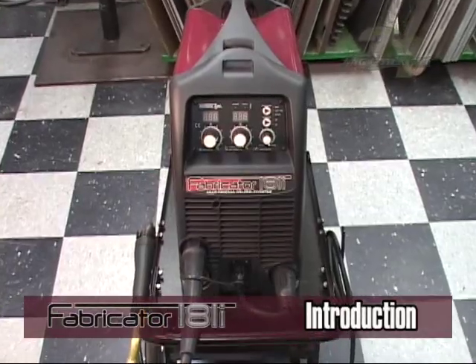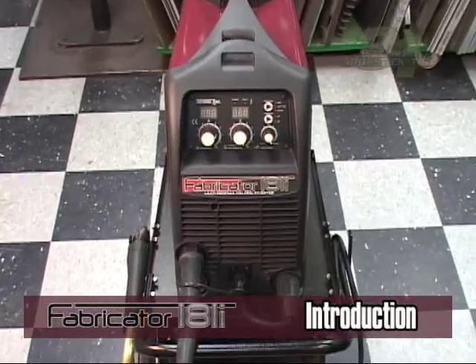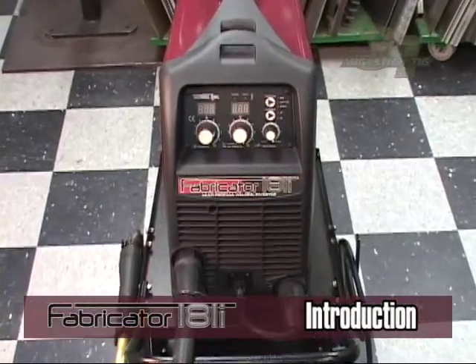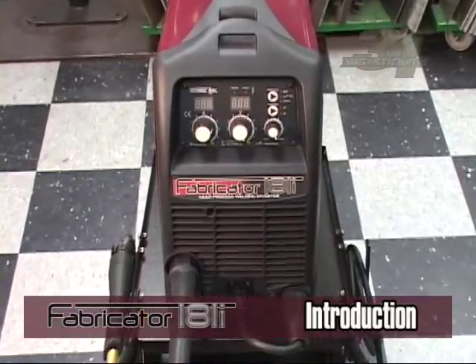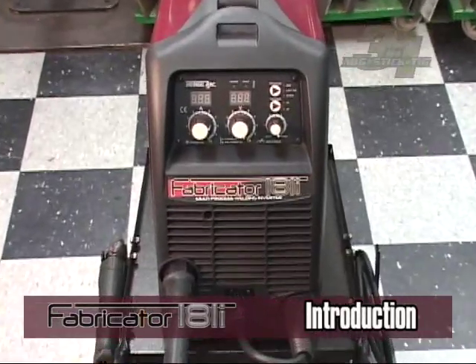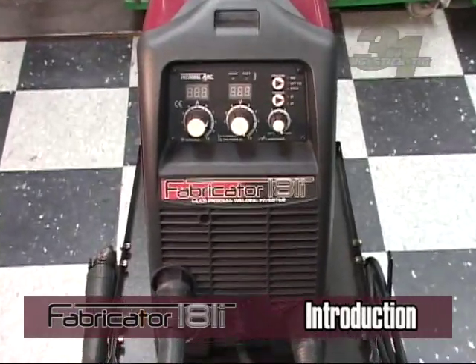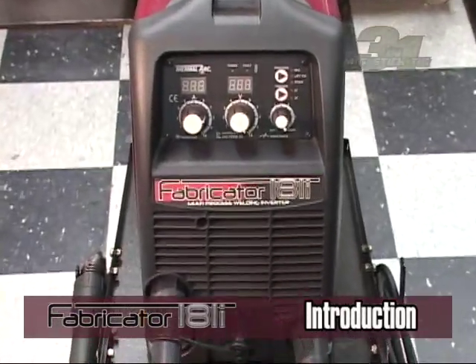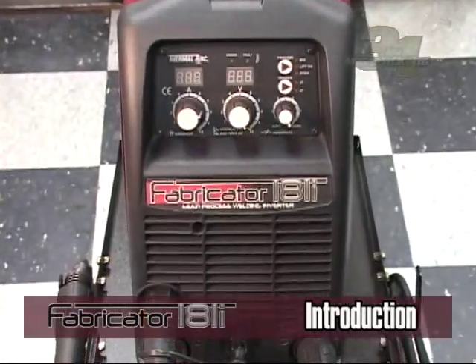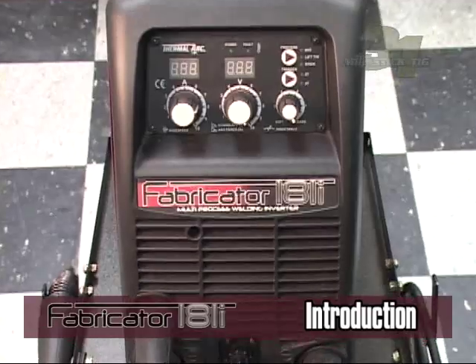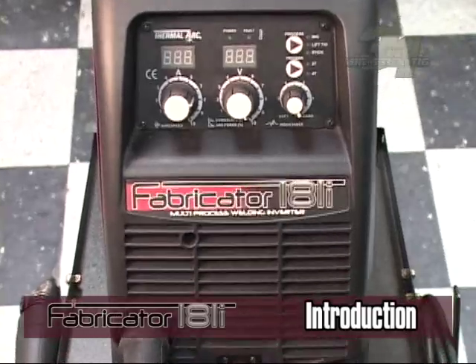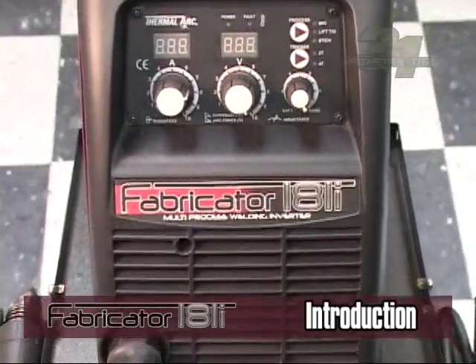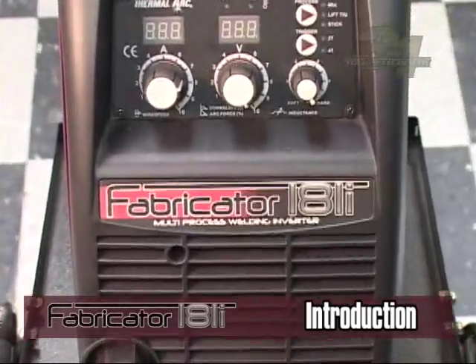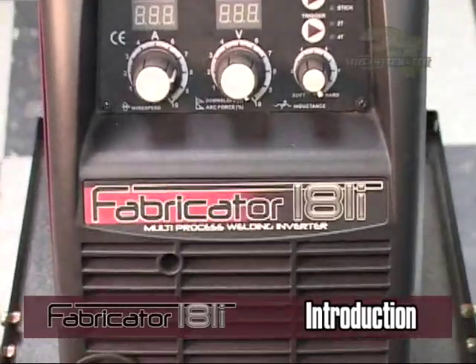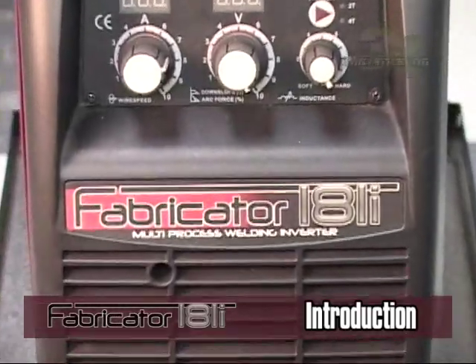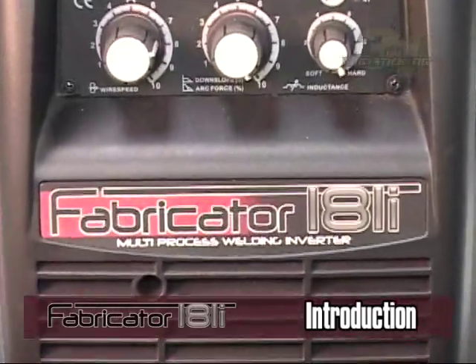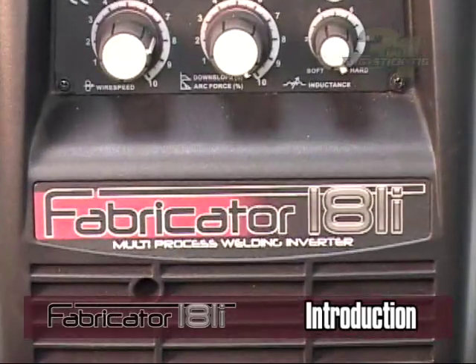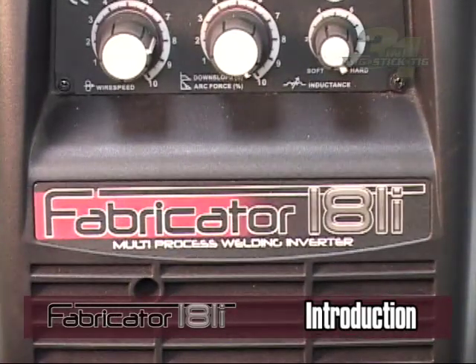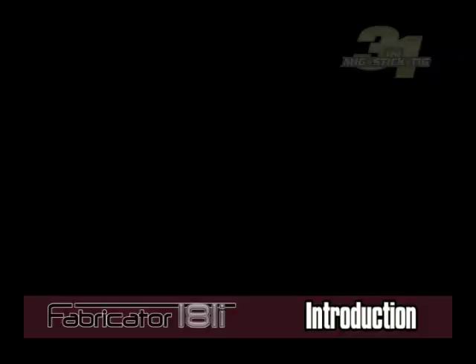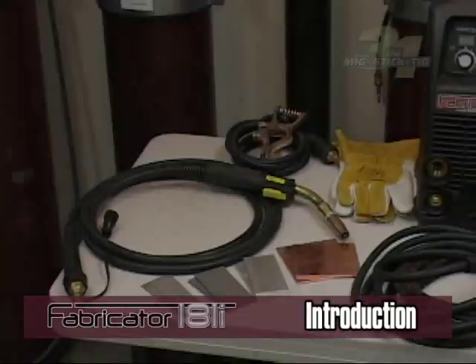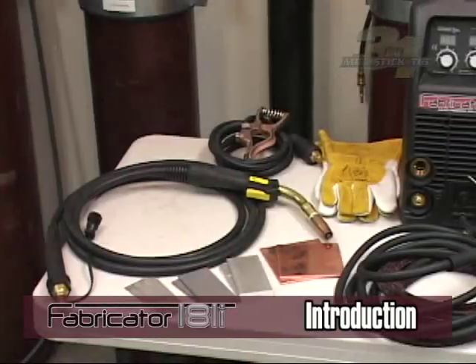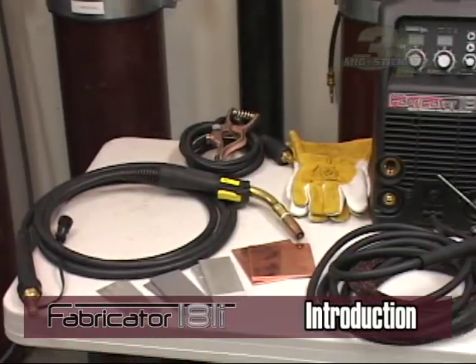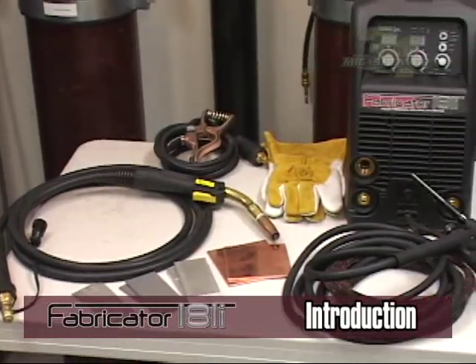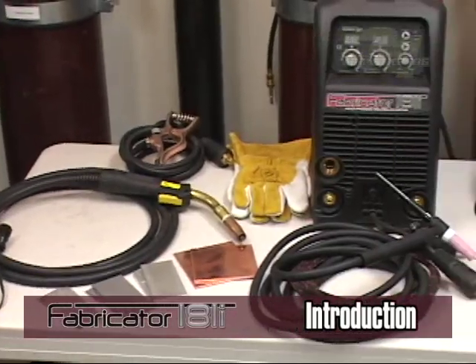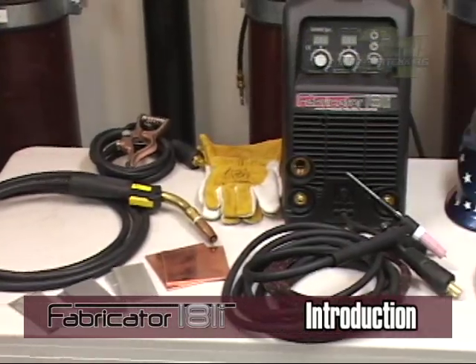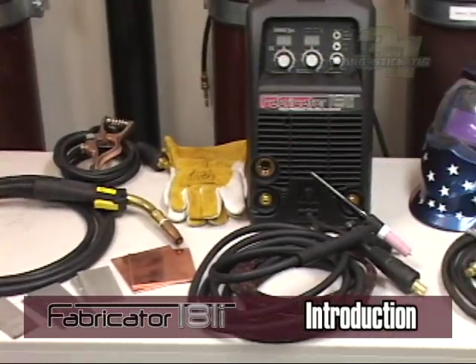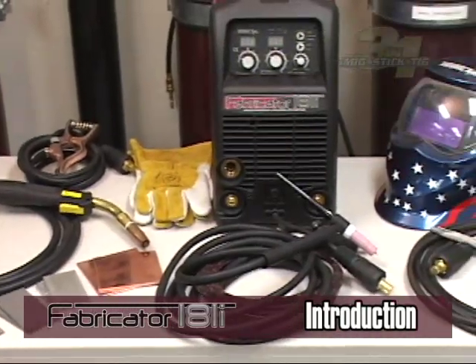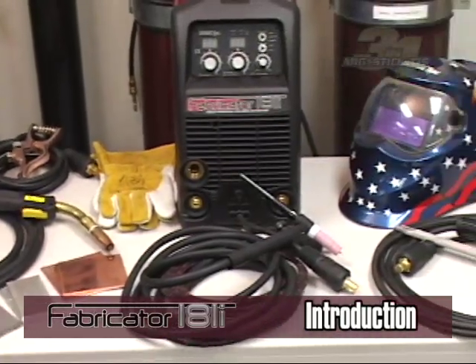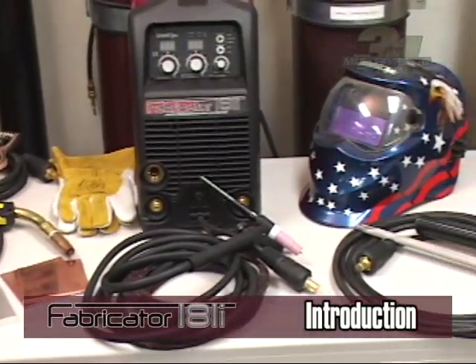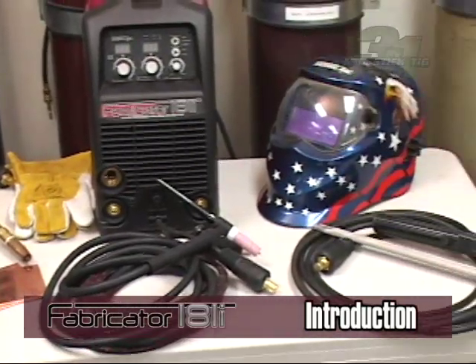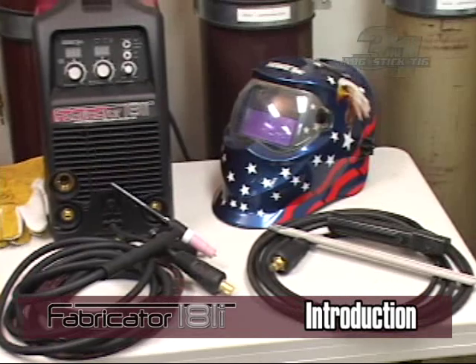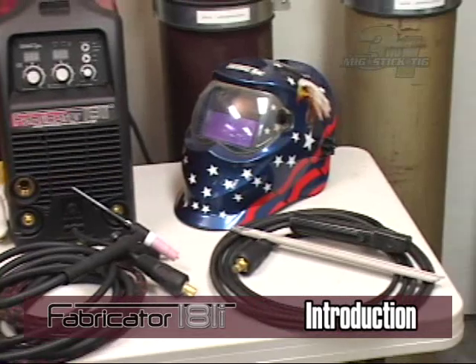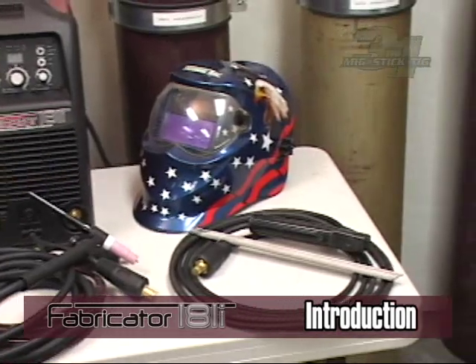Welcome to the Fabricator 181i introductory DVD. This short video will provide you with an overview of what this unit is capable of and how to set one up.